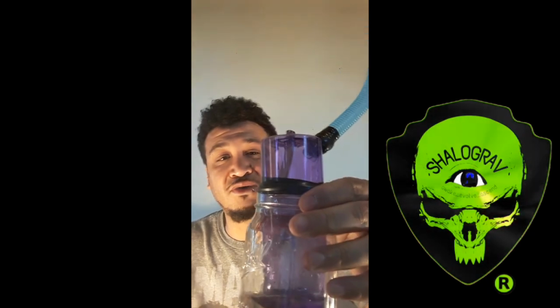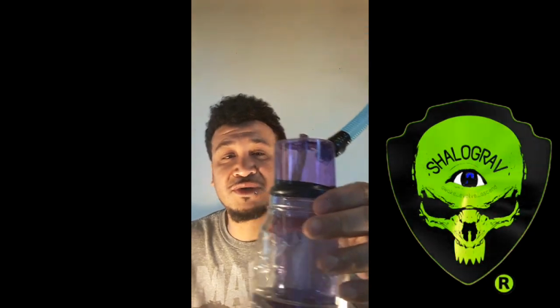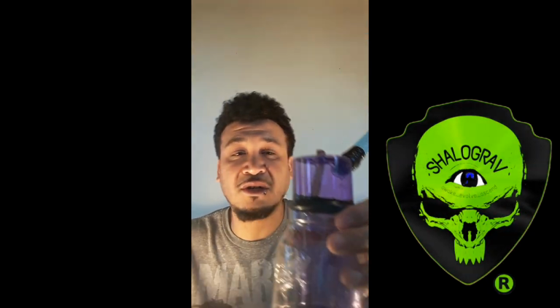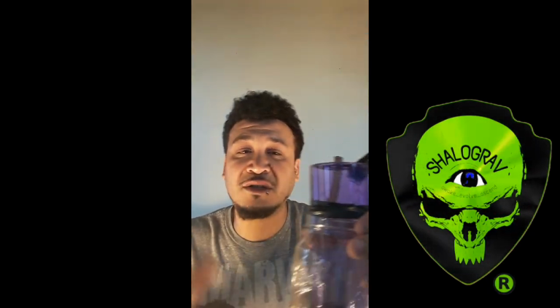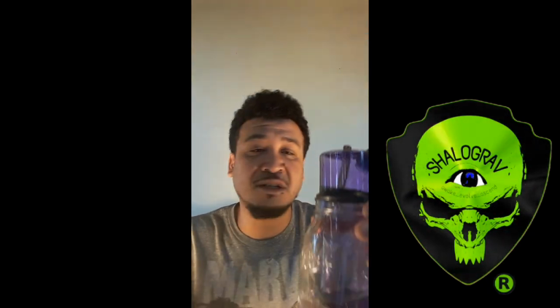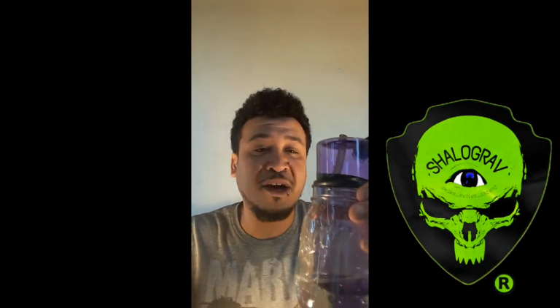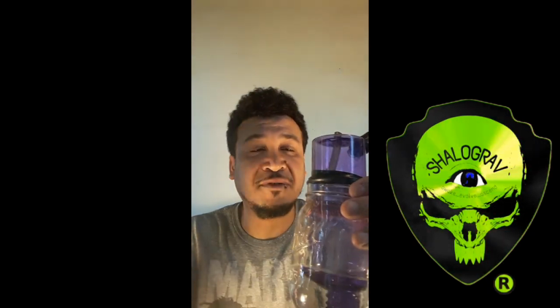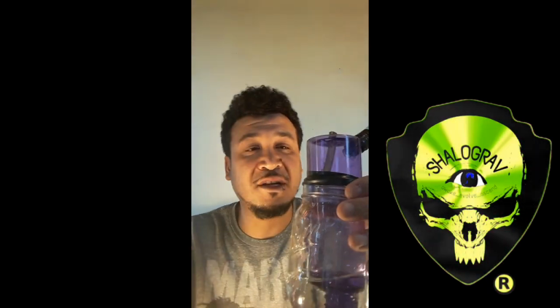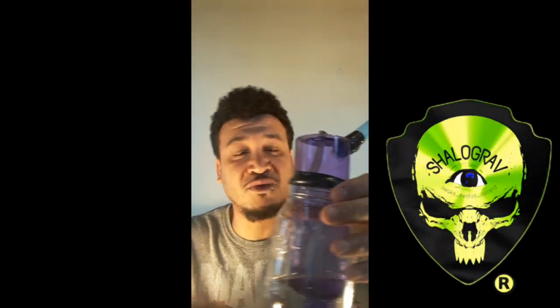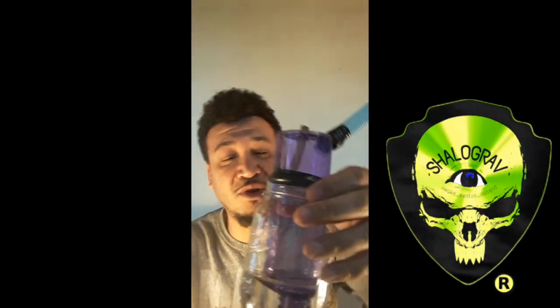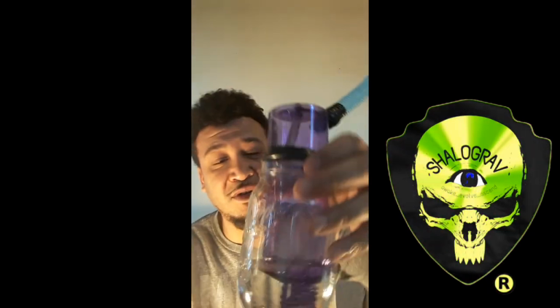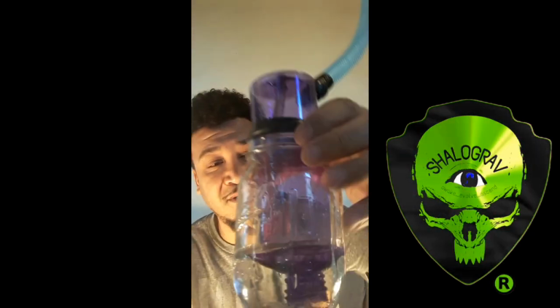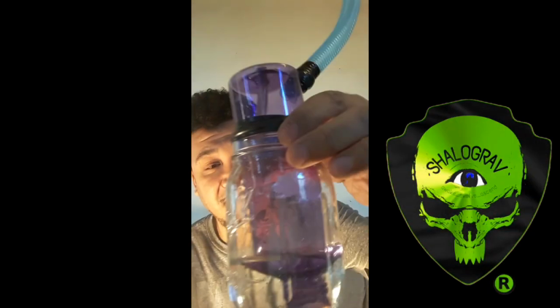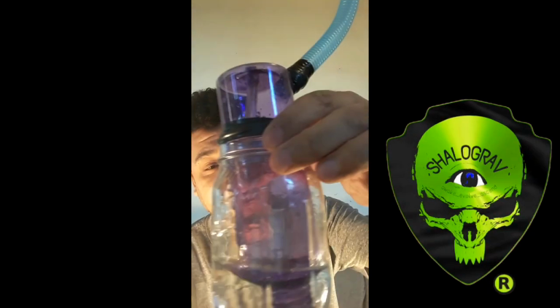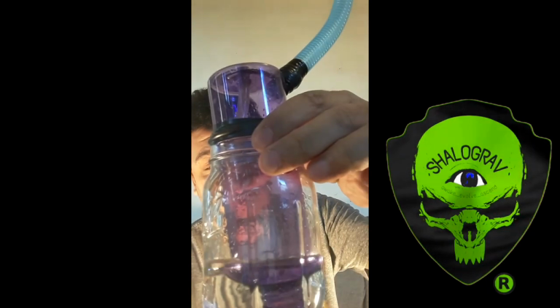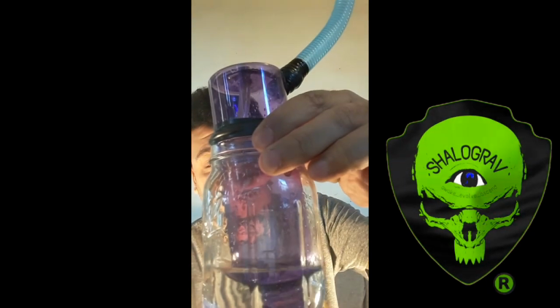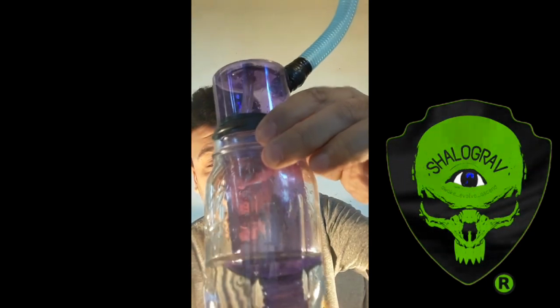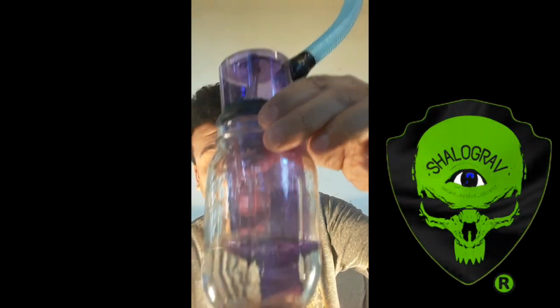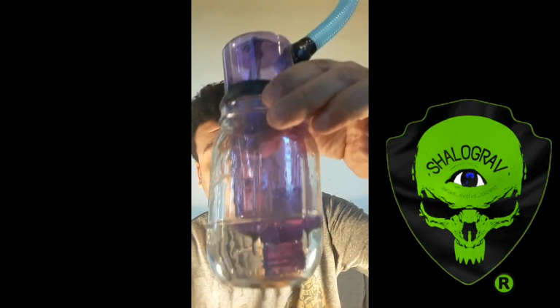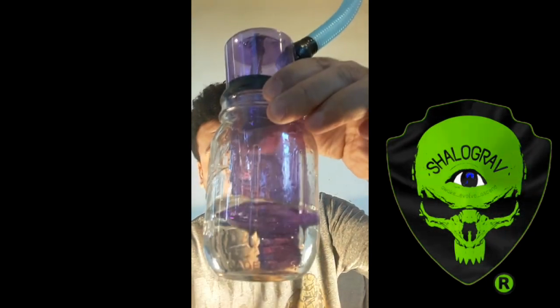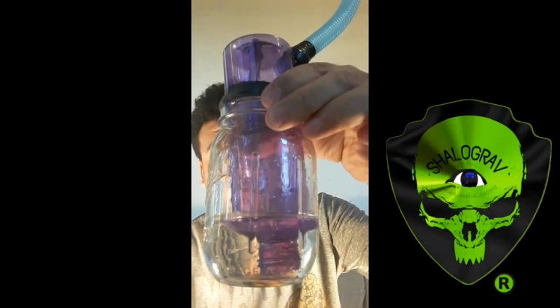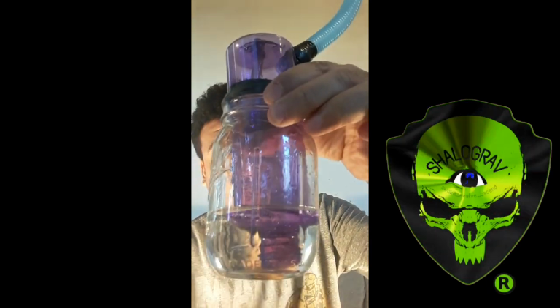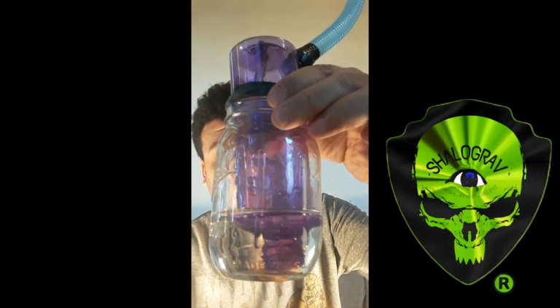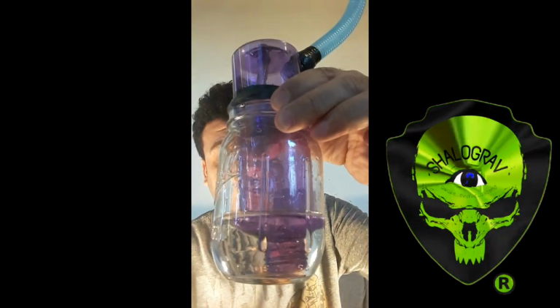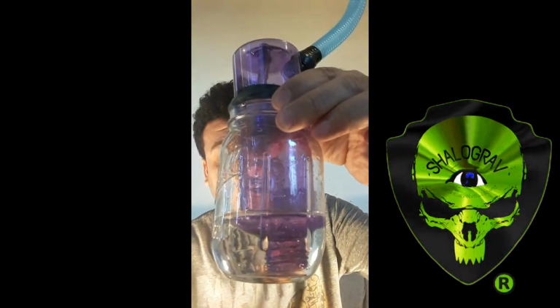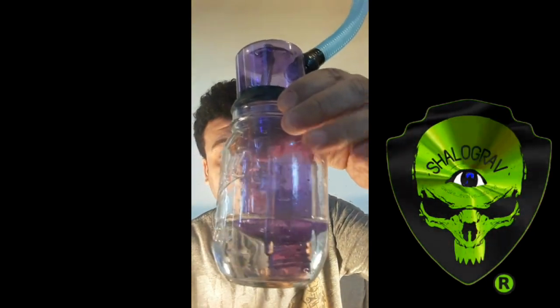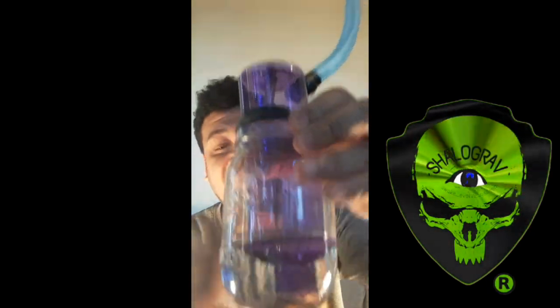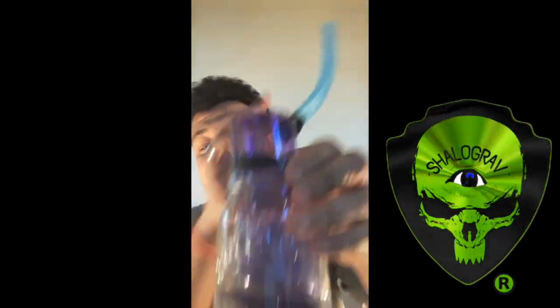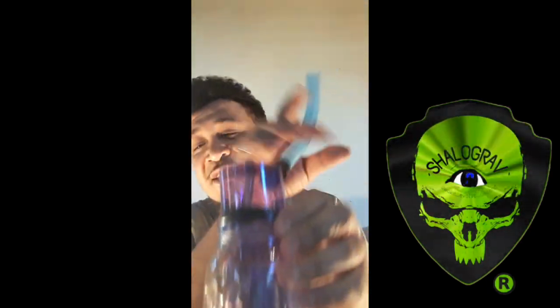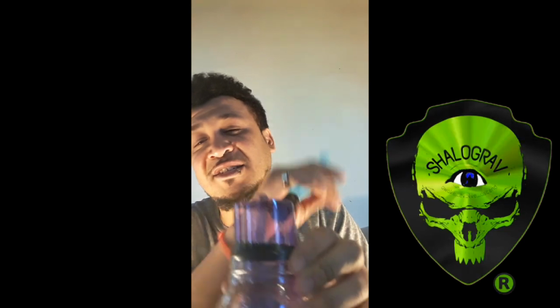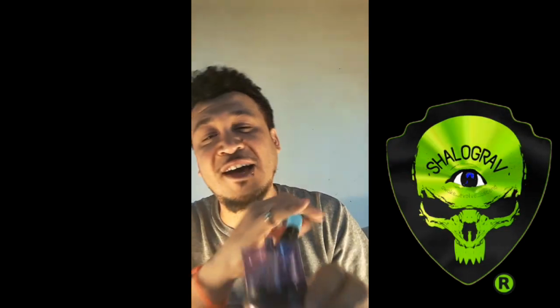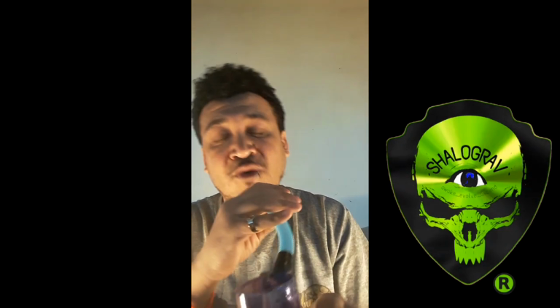As cool as it looks, it doesn't matter if it doesn't work. It's time to test it out.